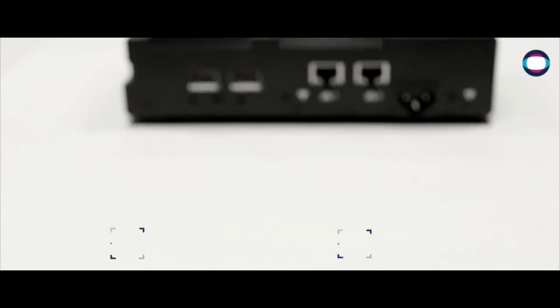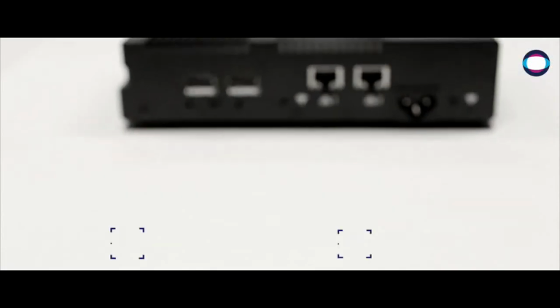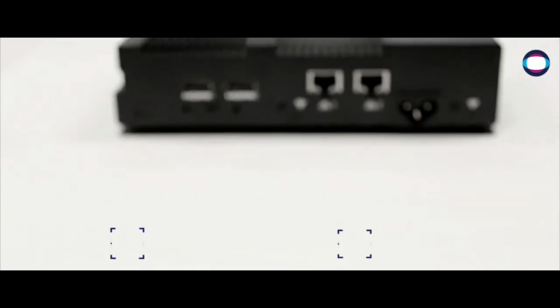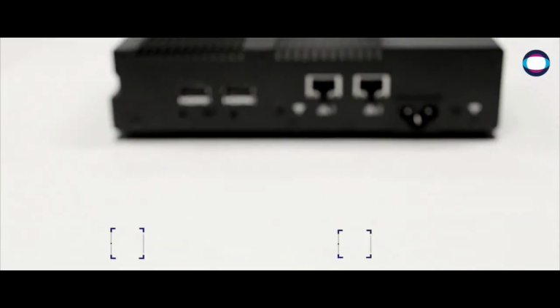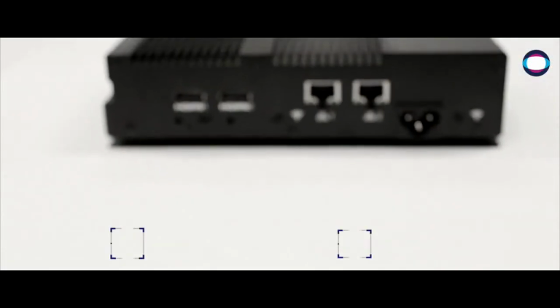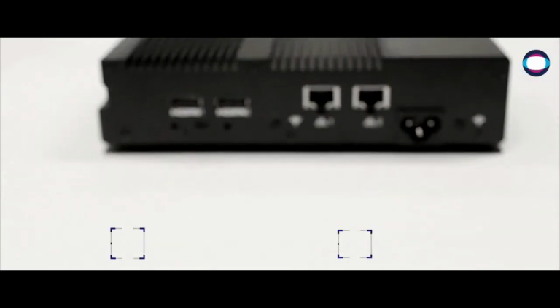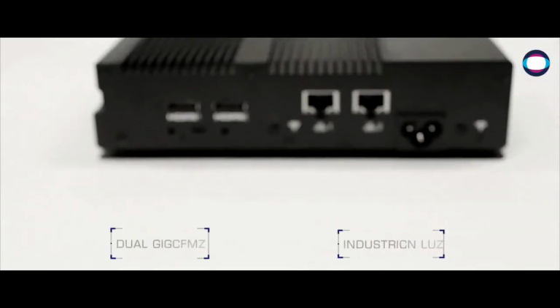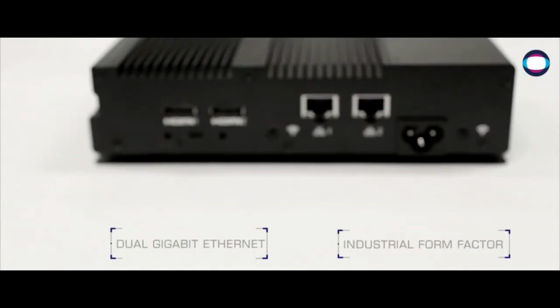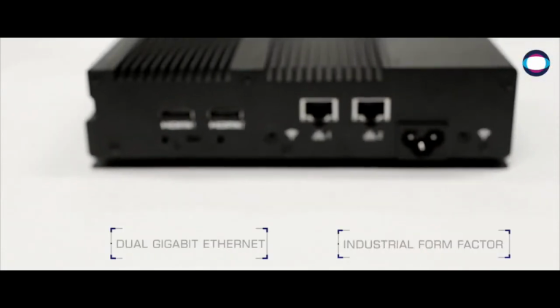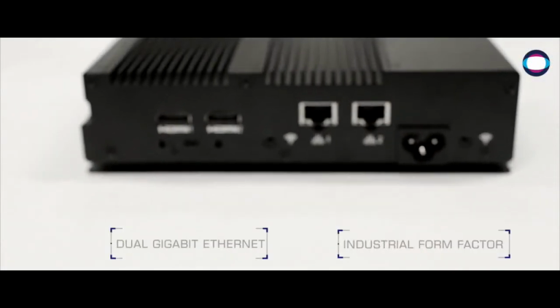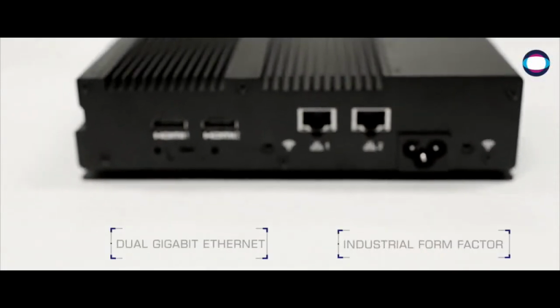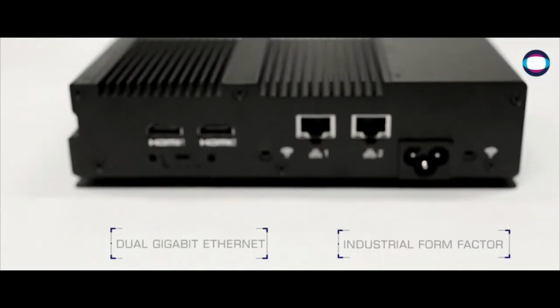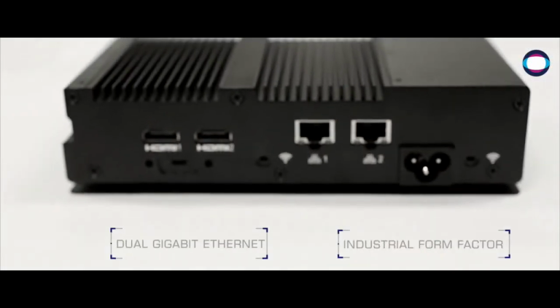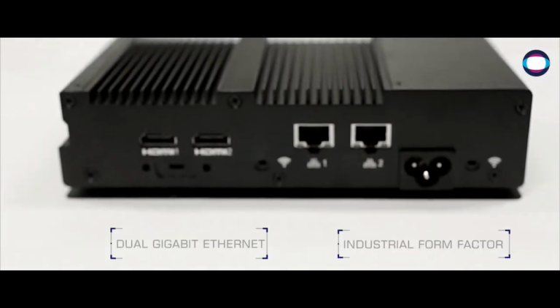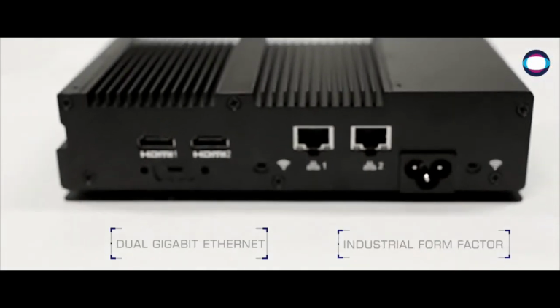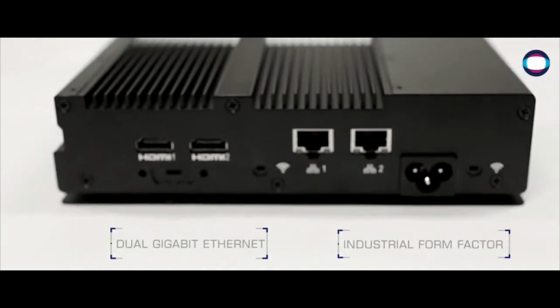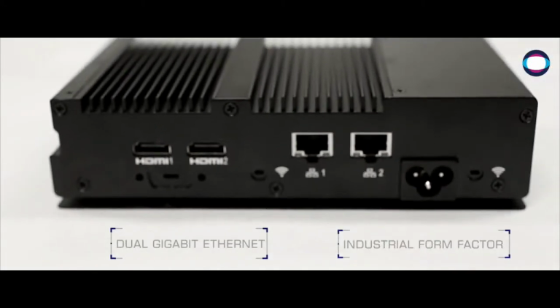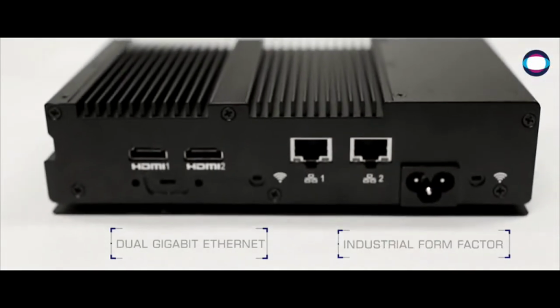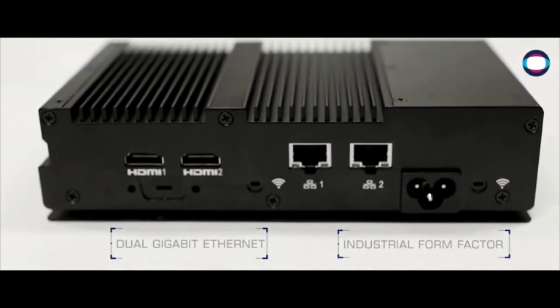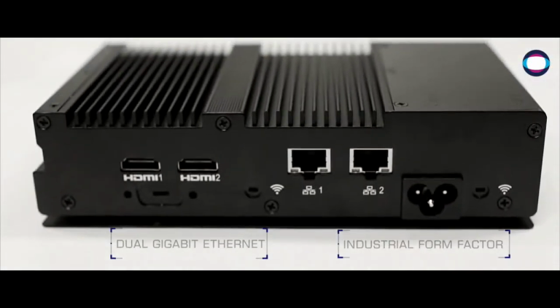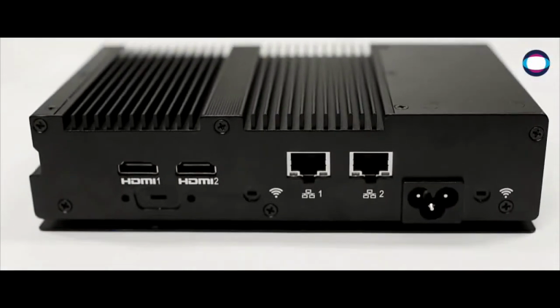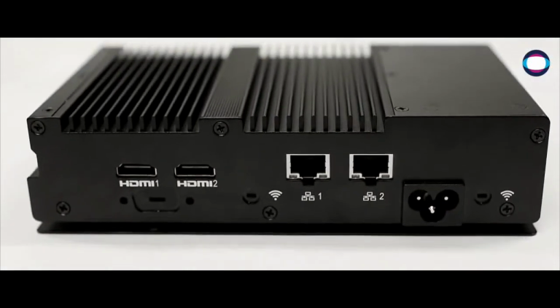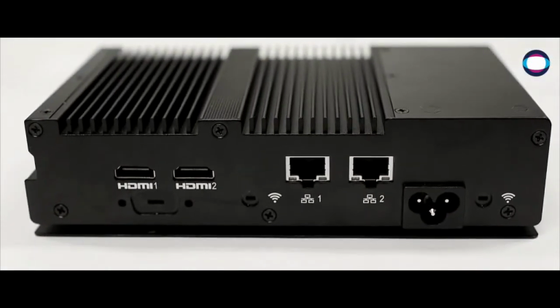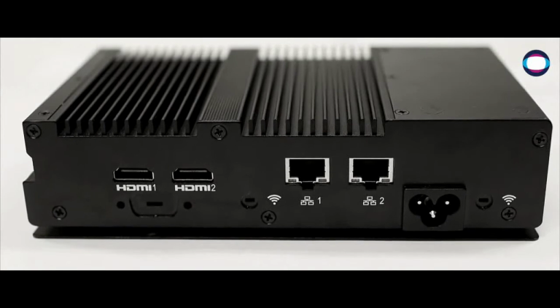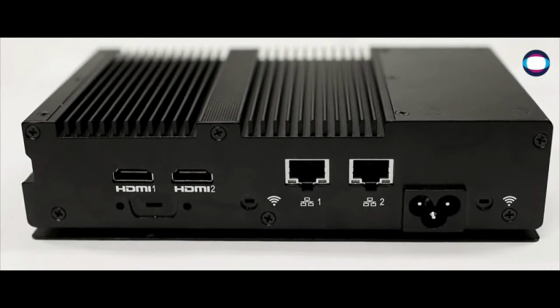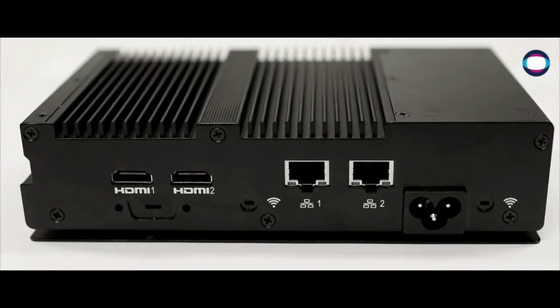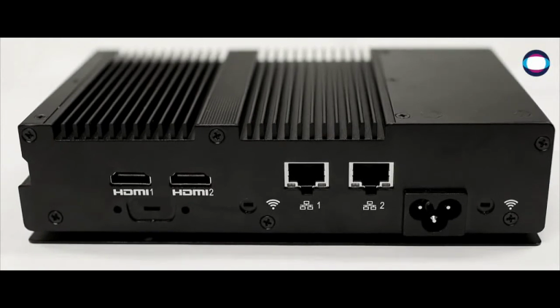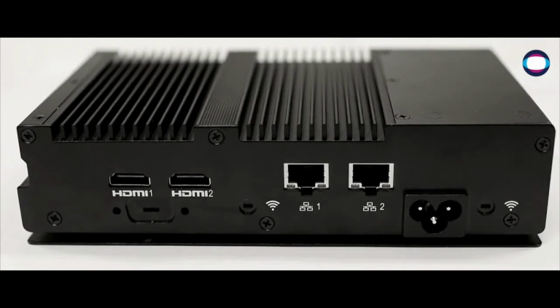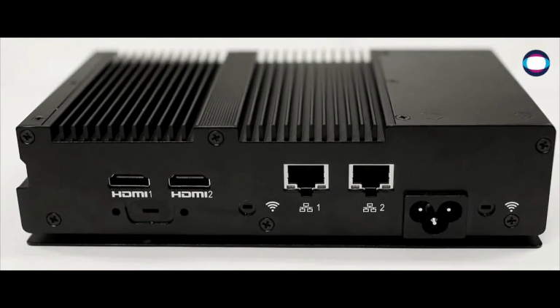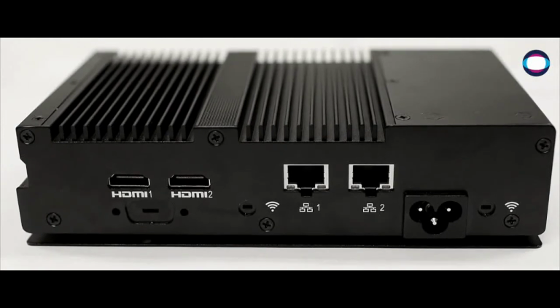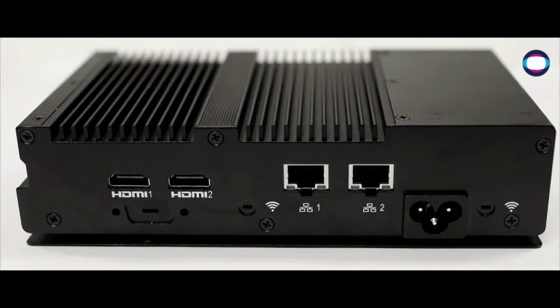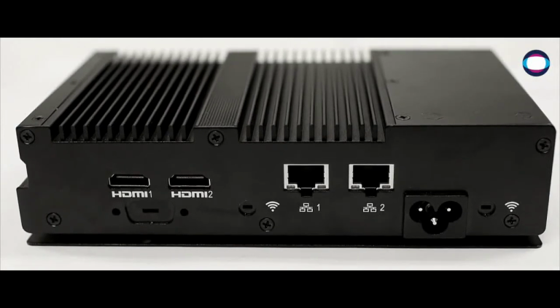Available in a small and compact device, CyberVigilant can be purchased with 16 or 24 channels.